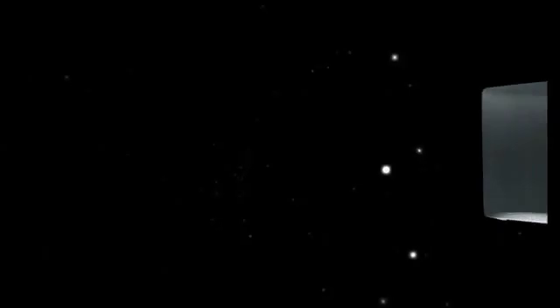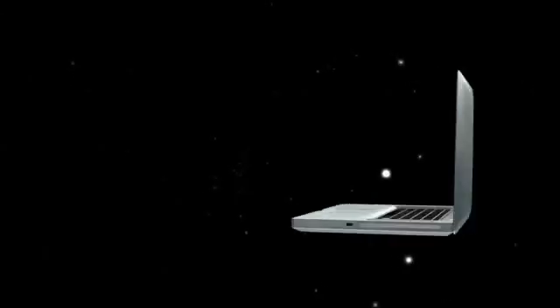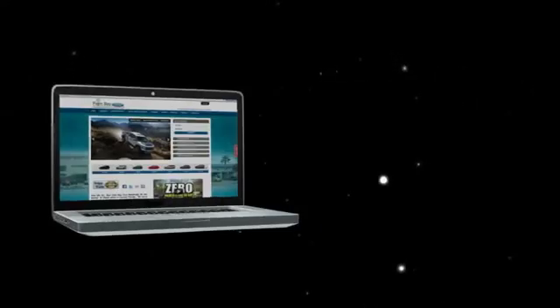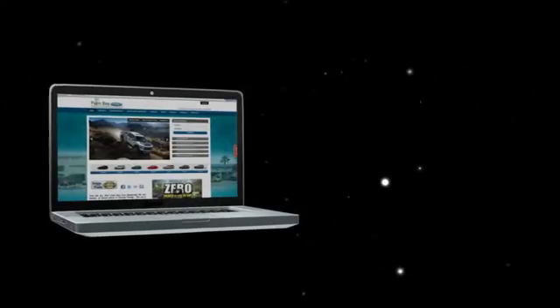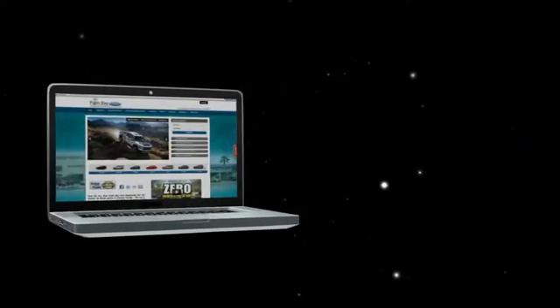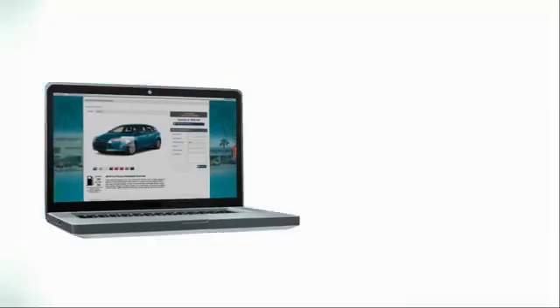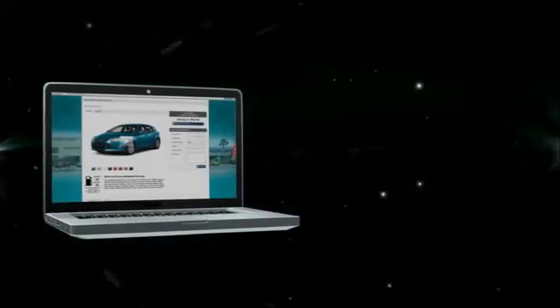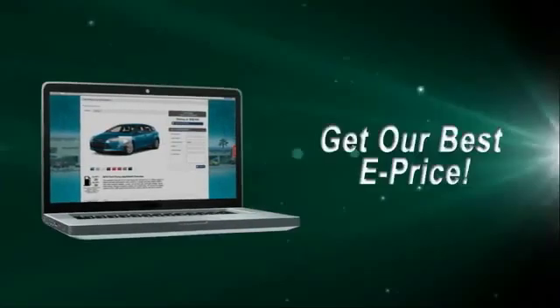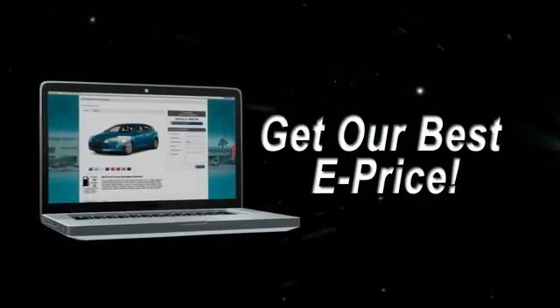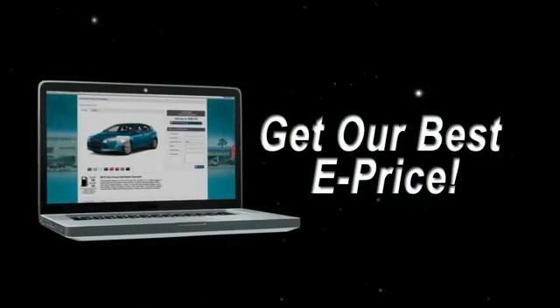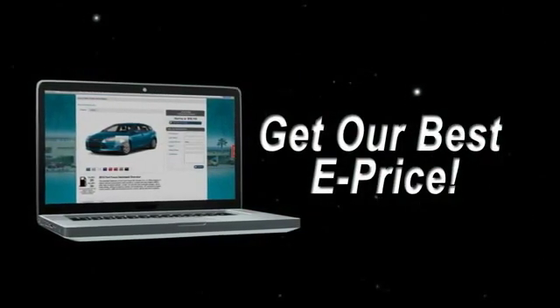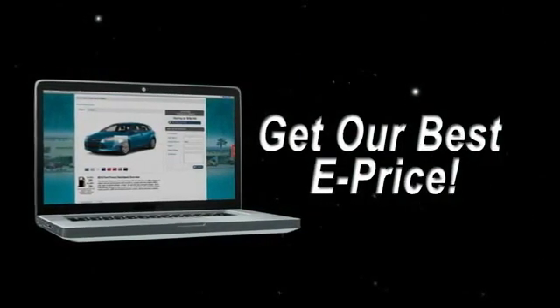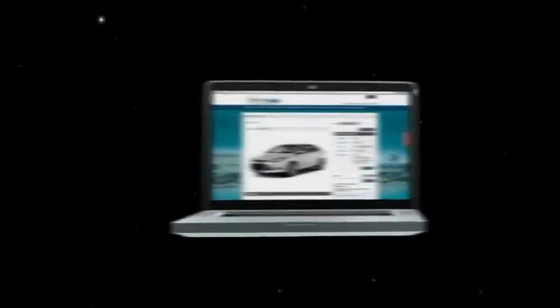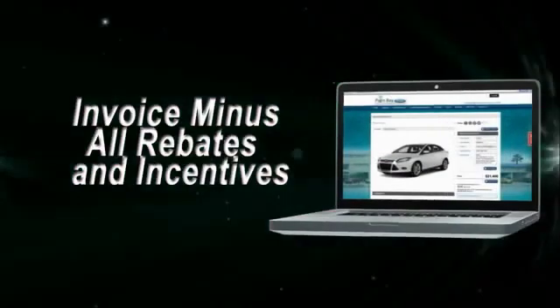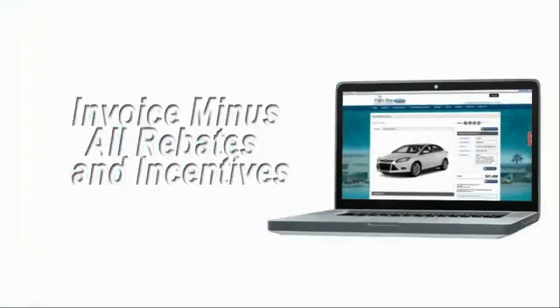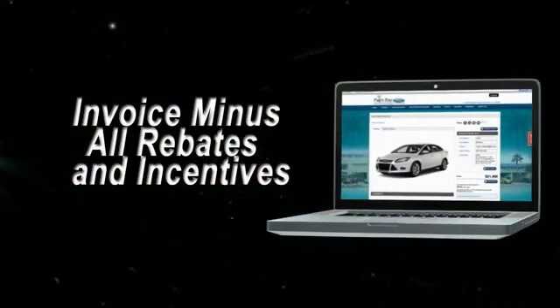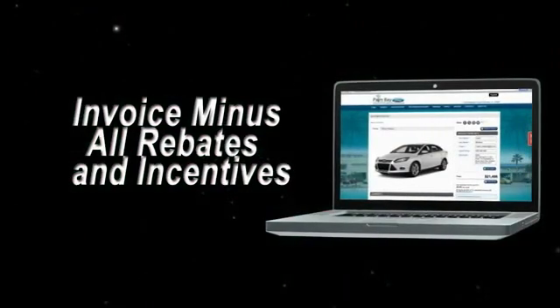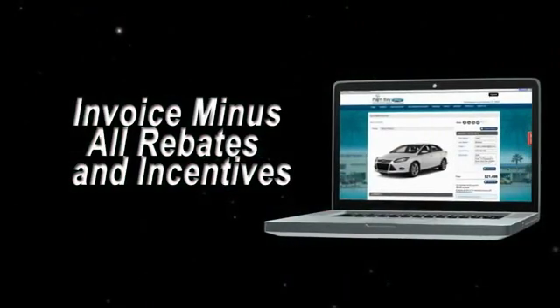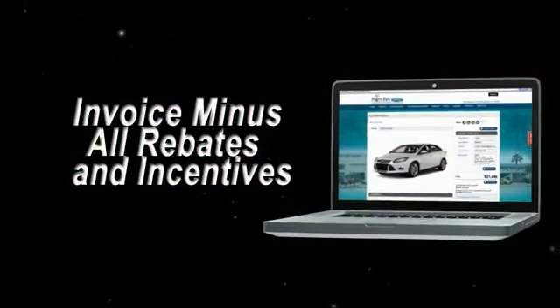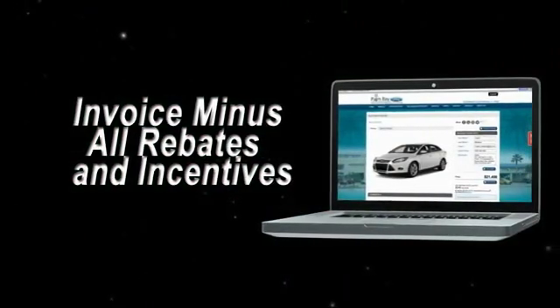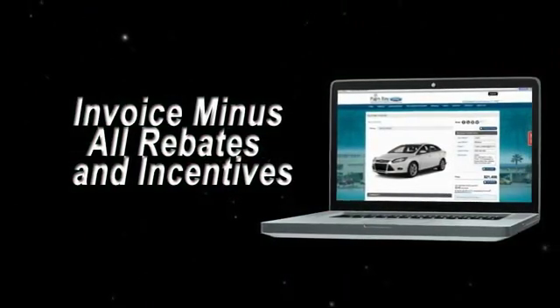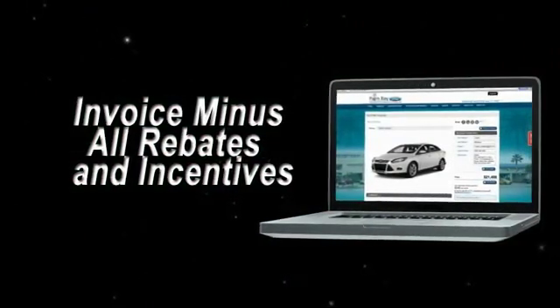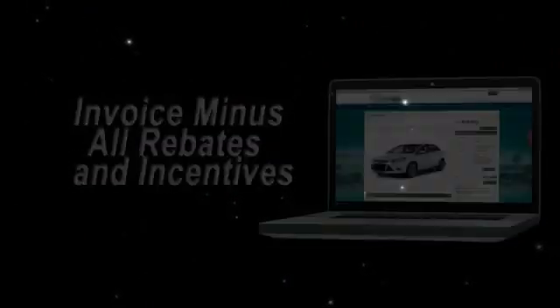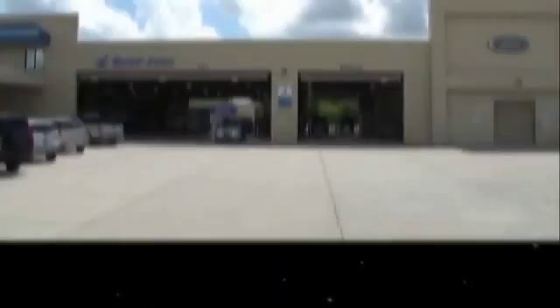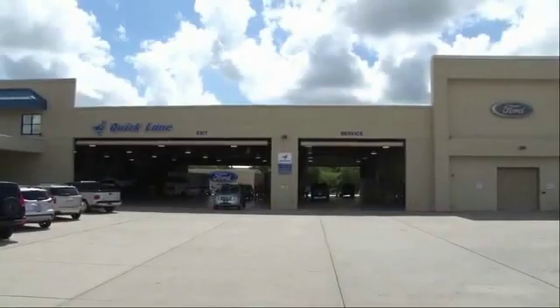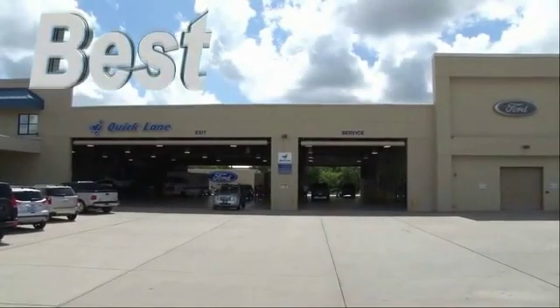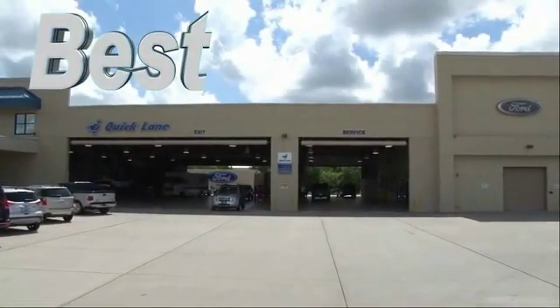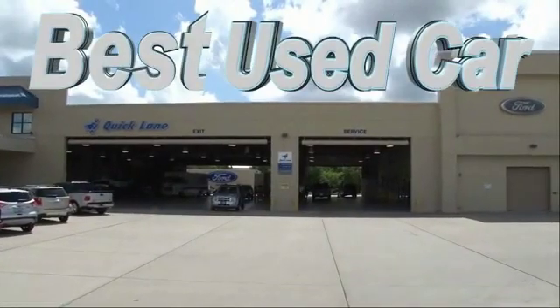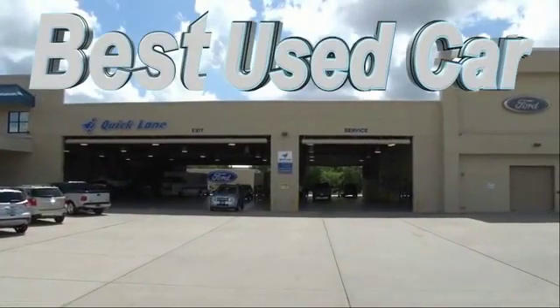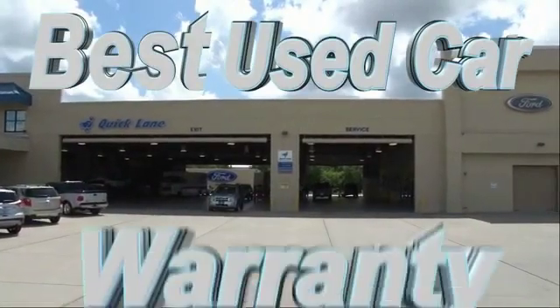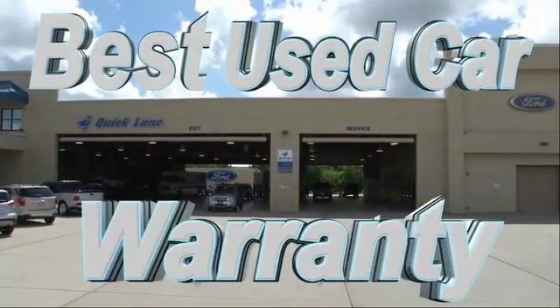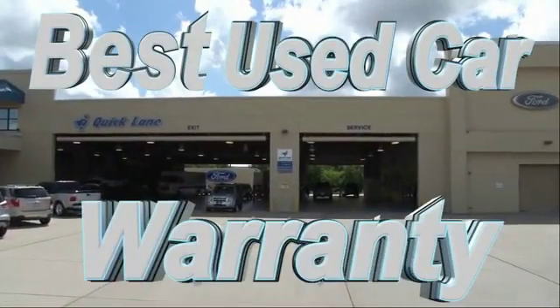Shop online and get our best e-price — invoice minus all rebates and incentives. Plus, the best used car warranty.